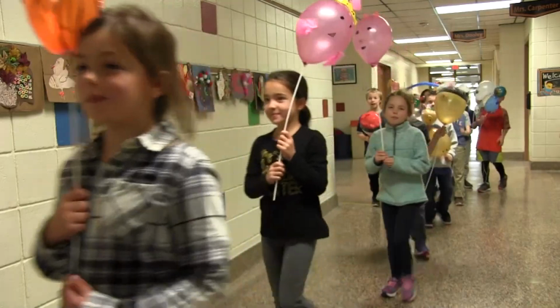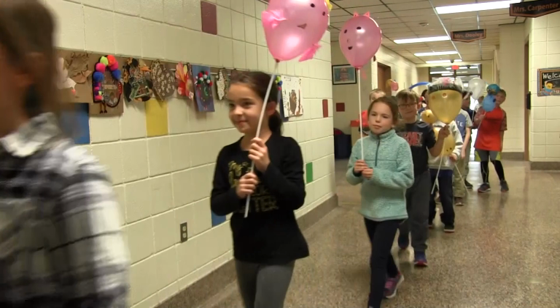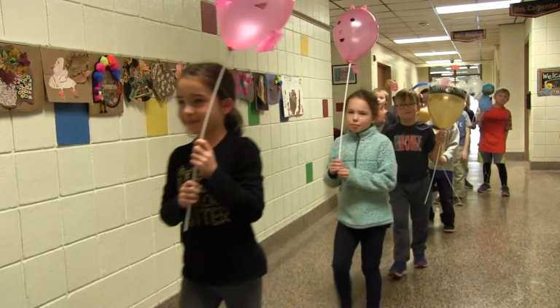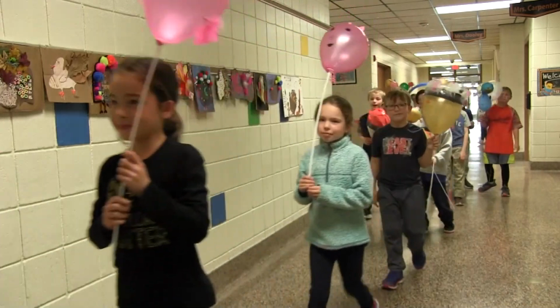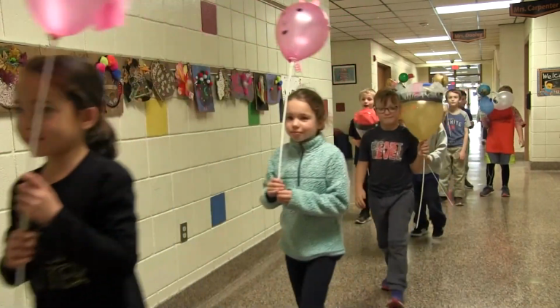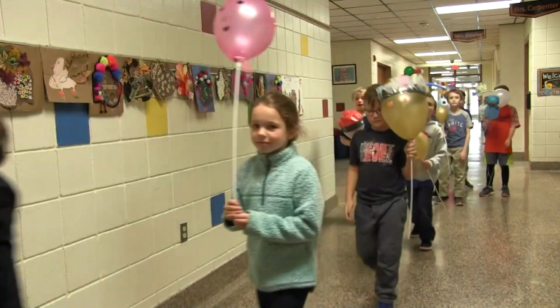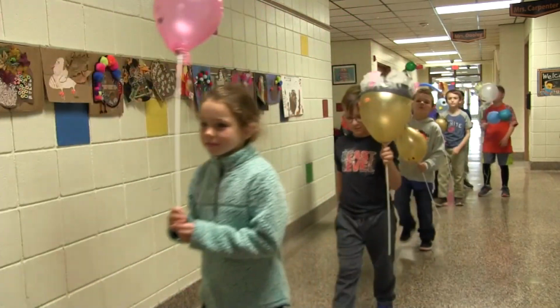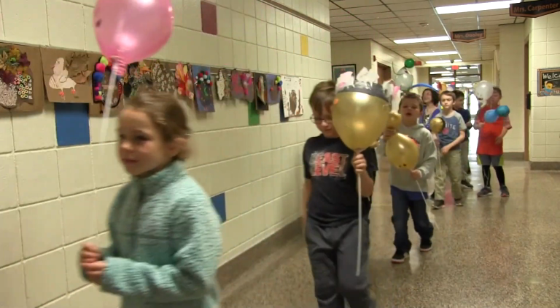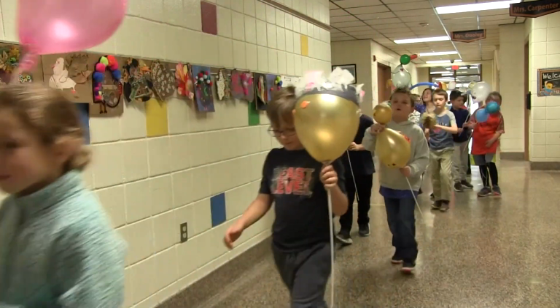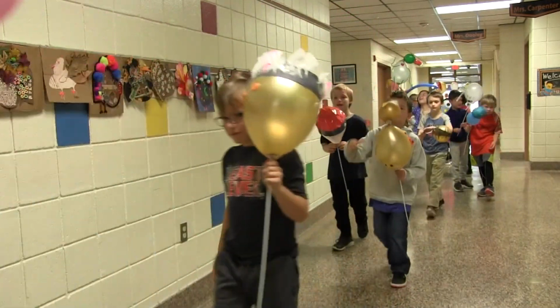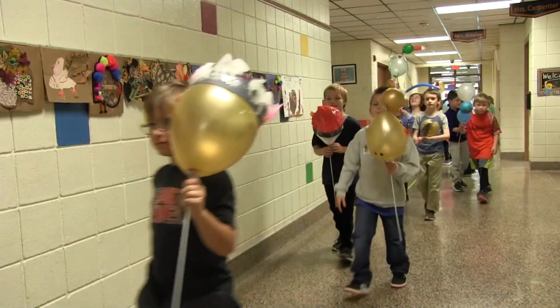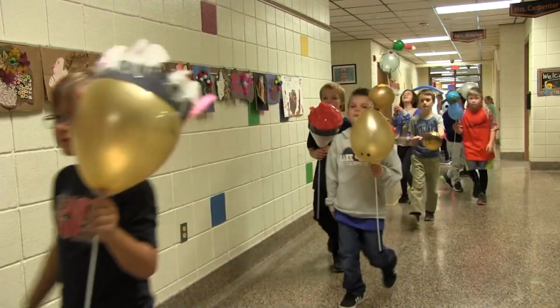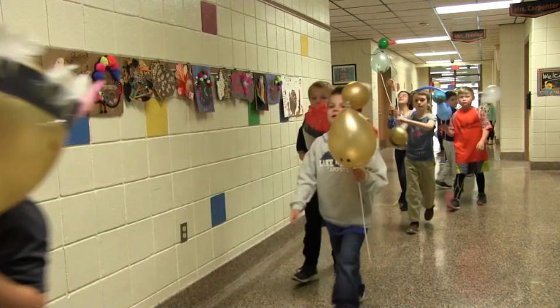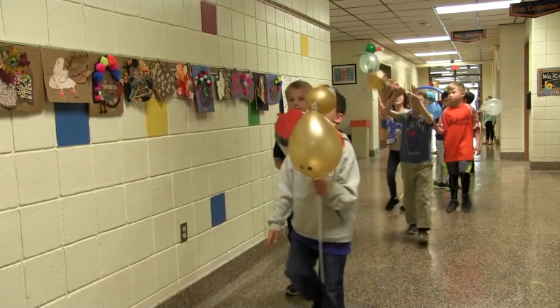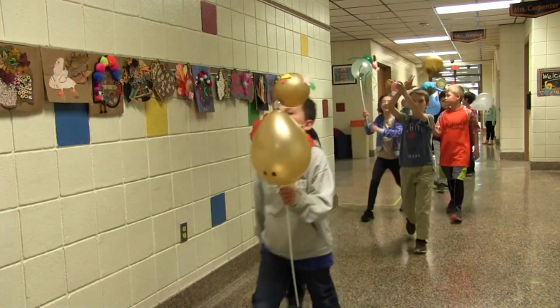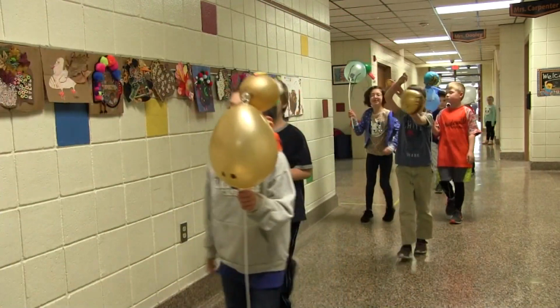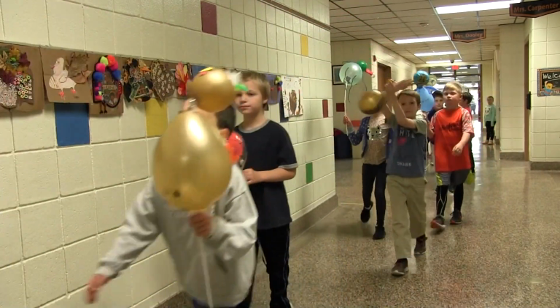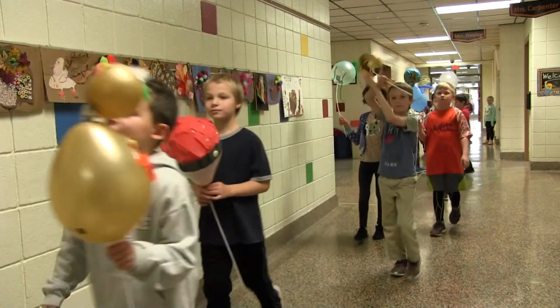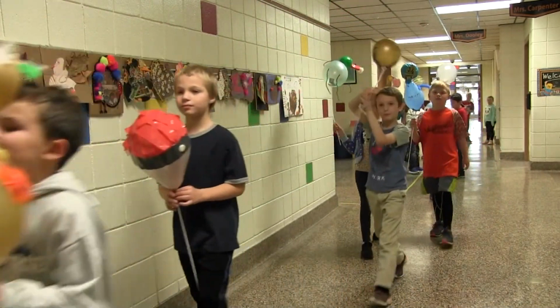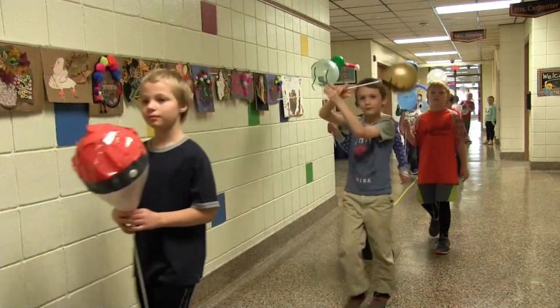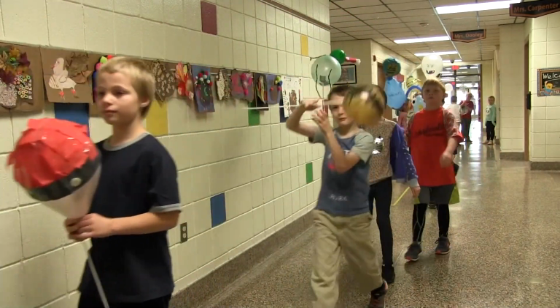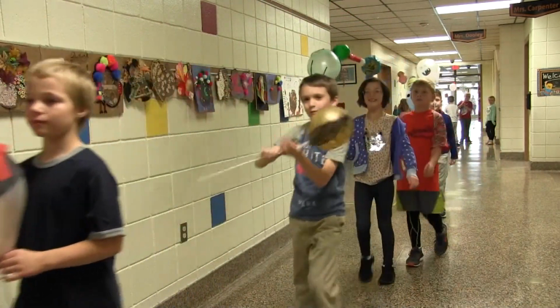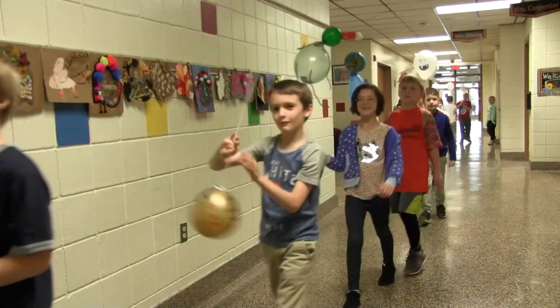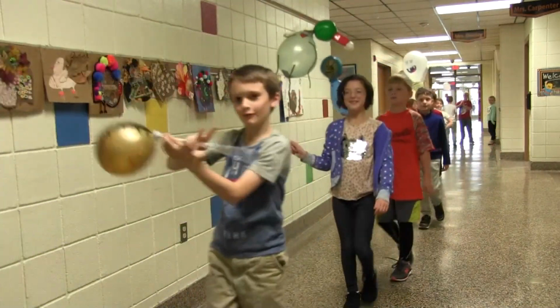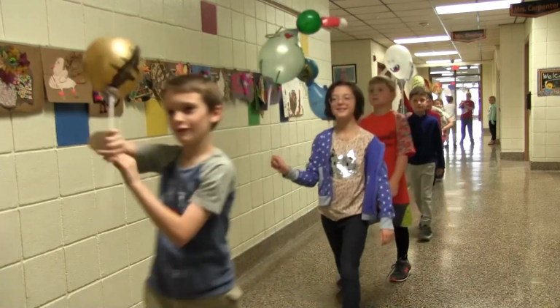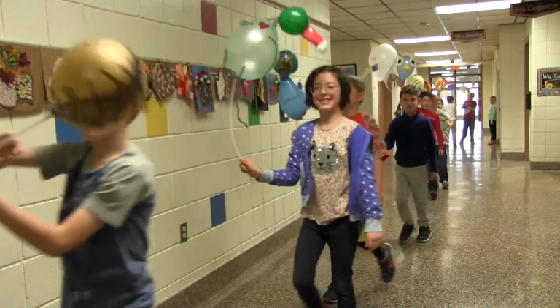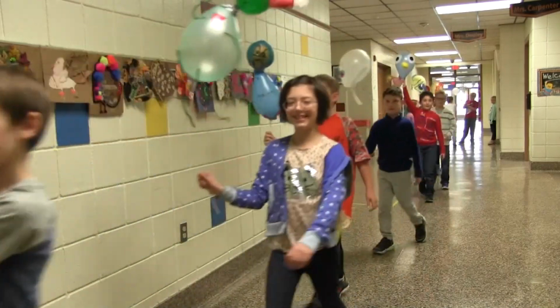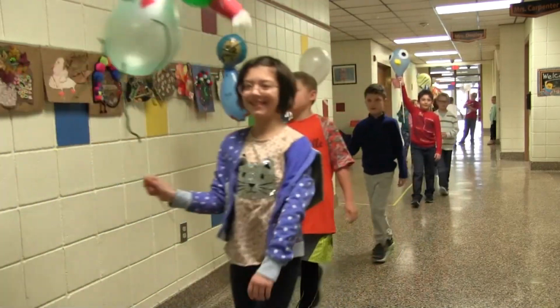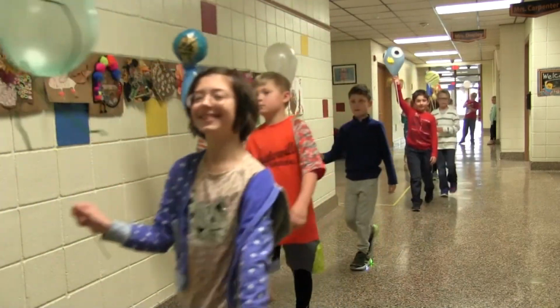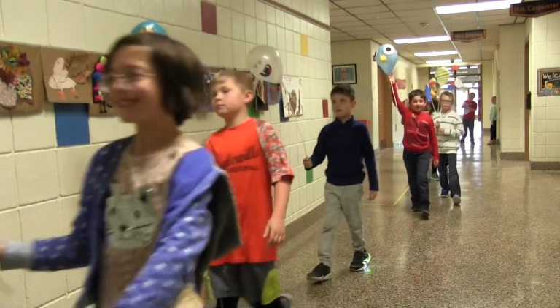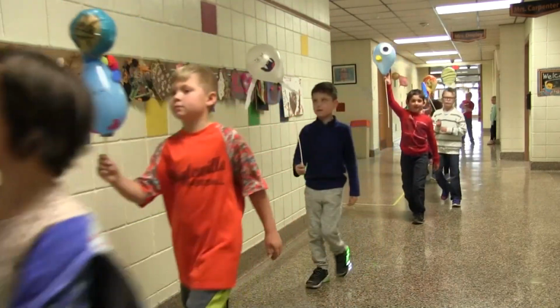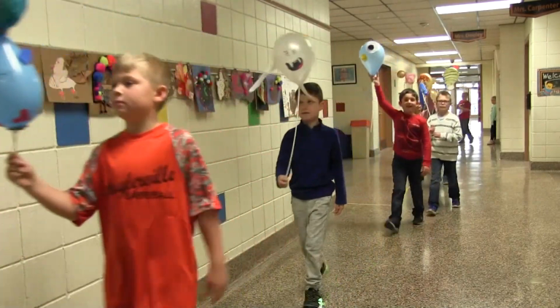When the balloons were complete, students had their own parade down the hallways of Skylerville Elementary School with other classes cheering them on.